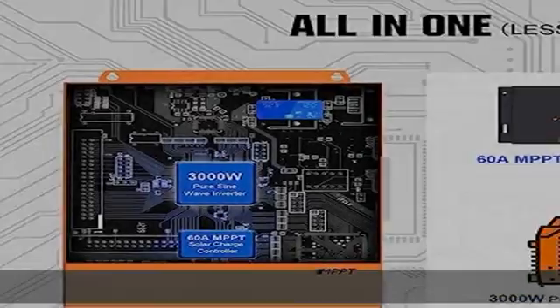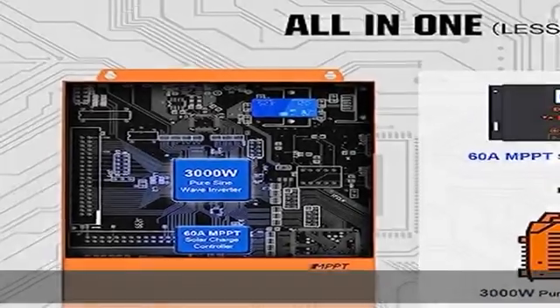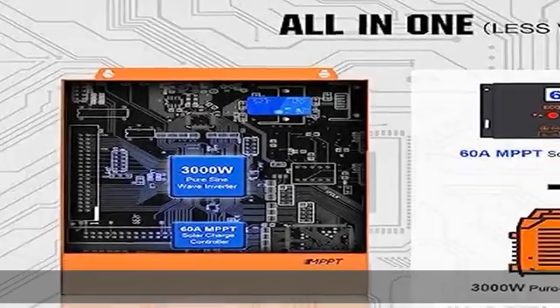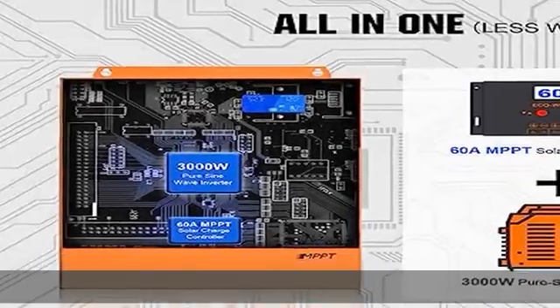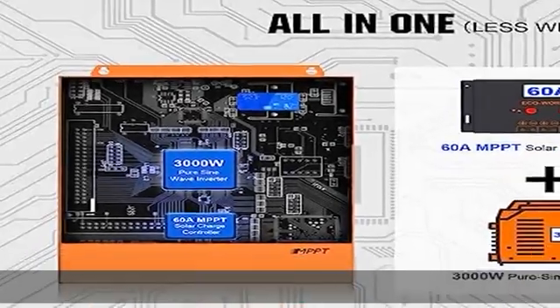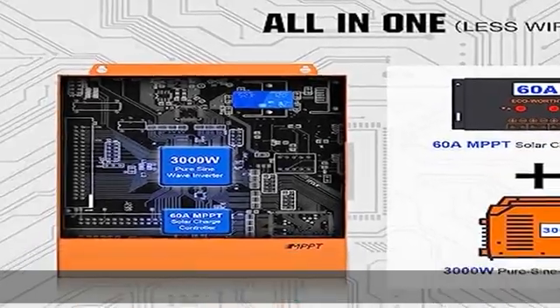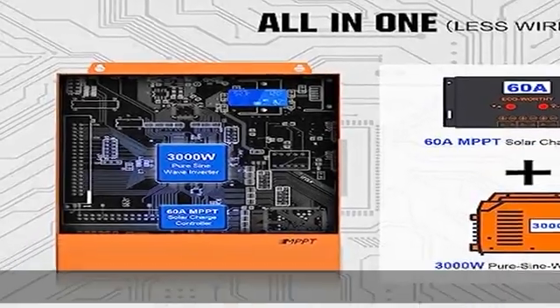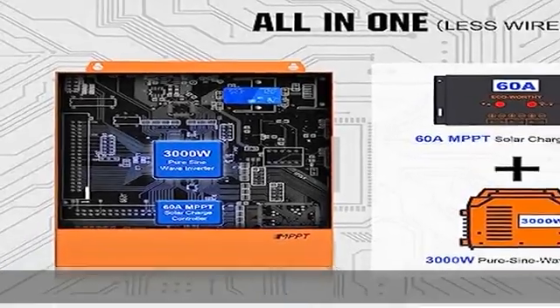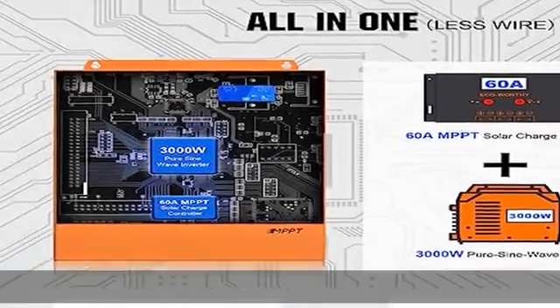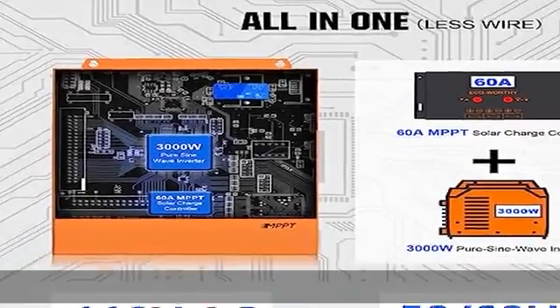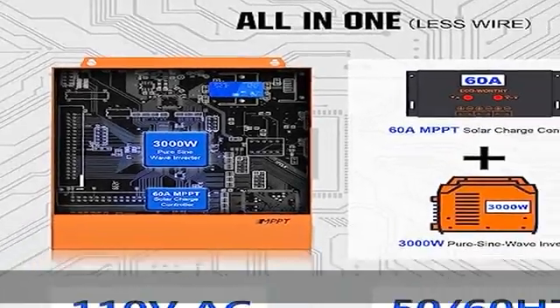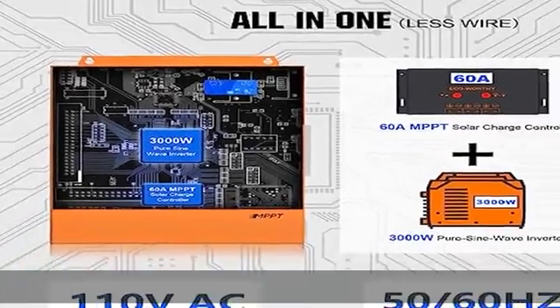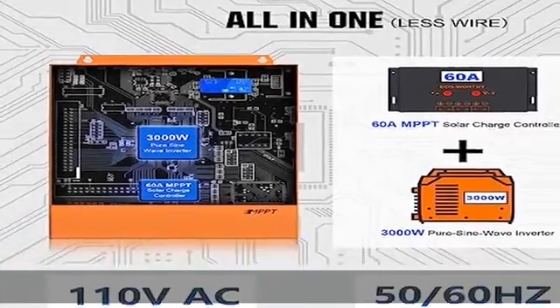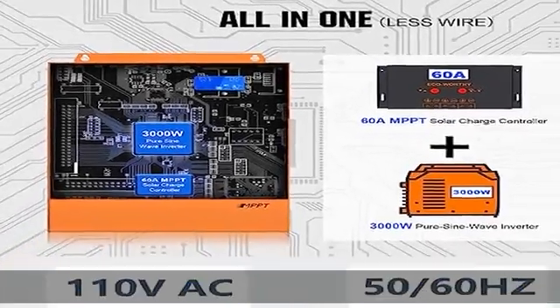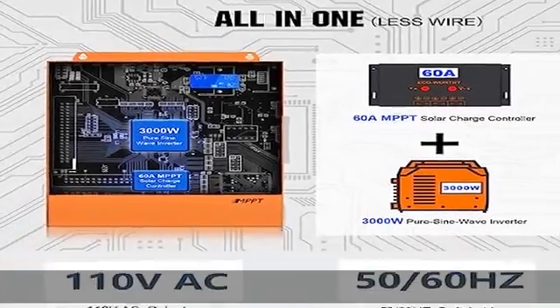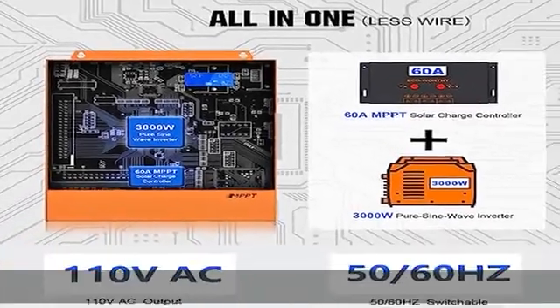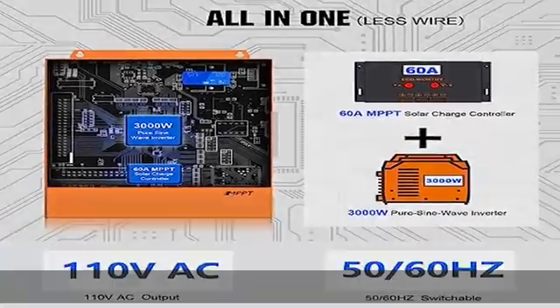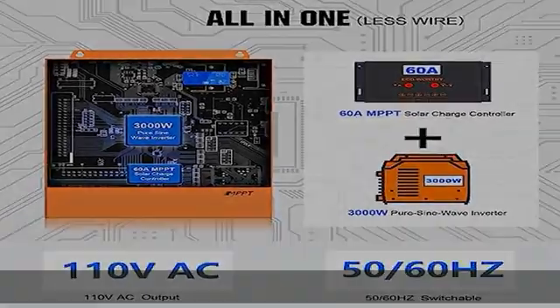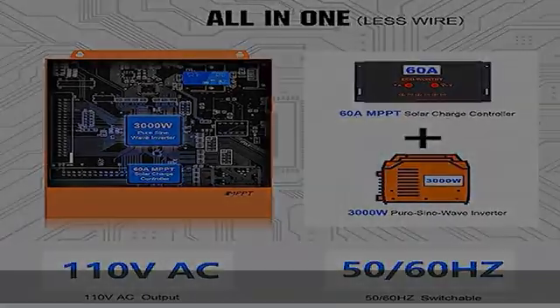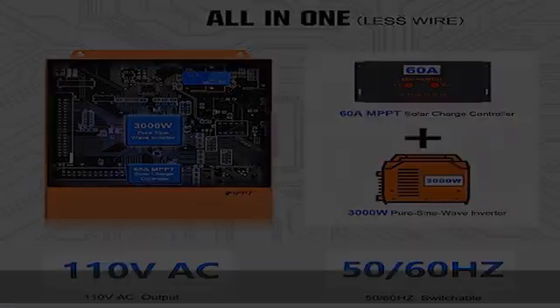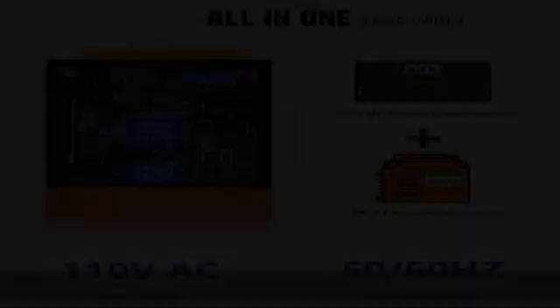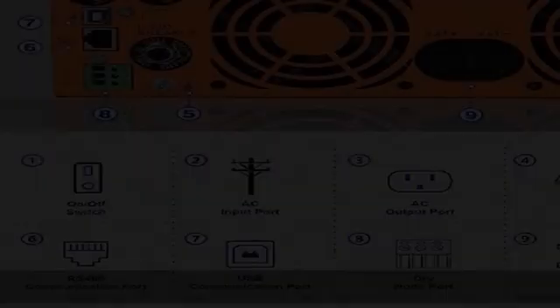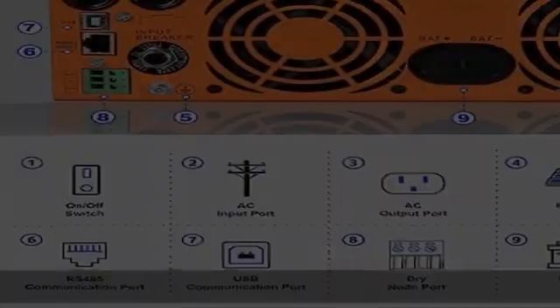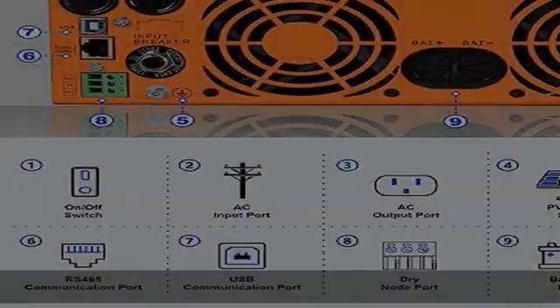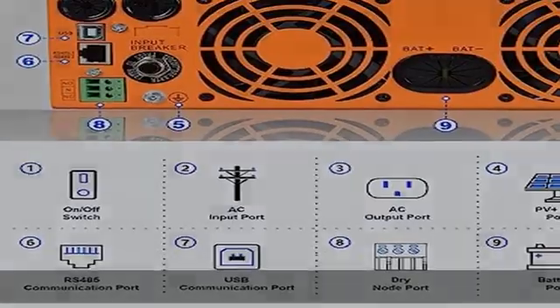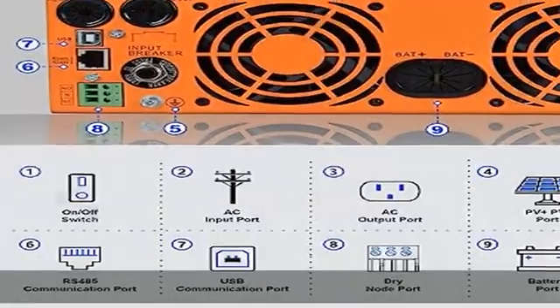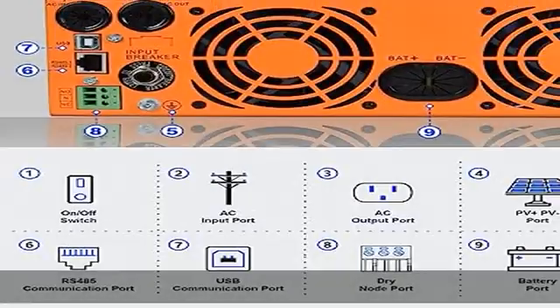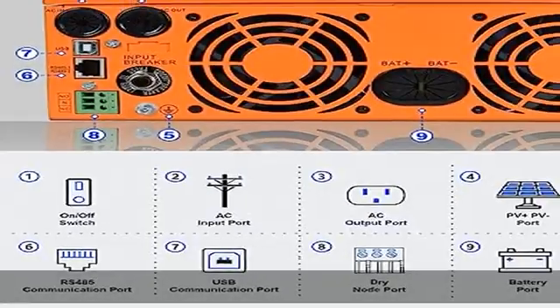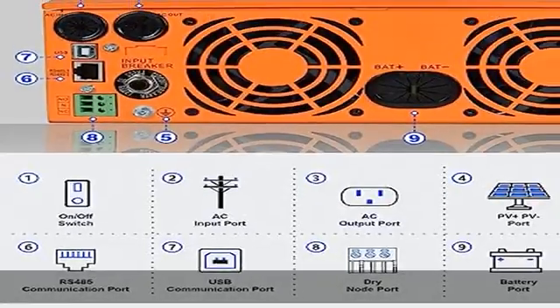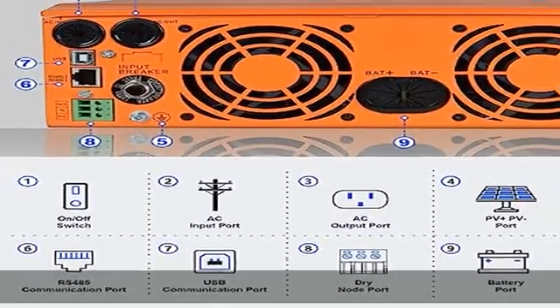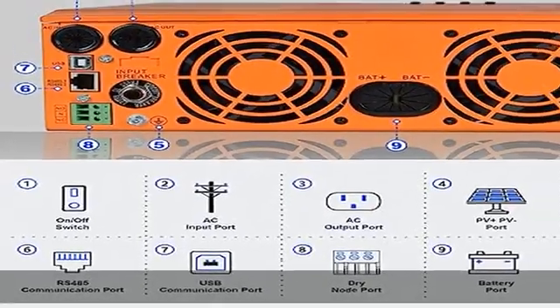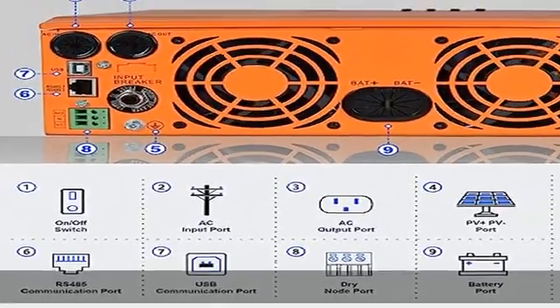Available in 4 charging modes: only solar, mains priority, solar priority, and mains and solar hybrid charging intelligence.